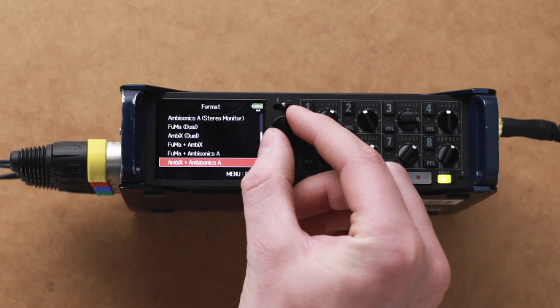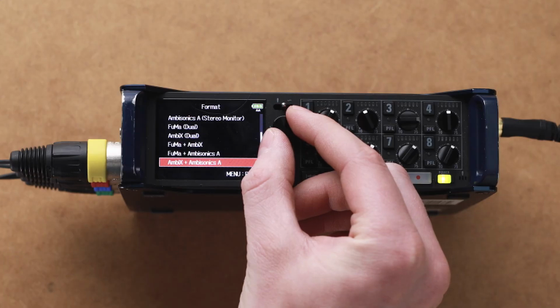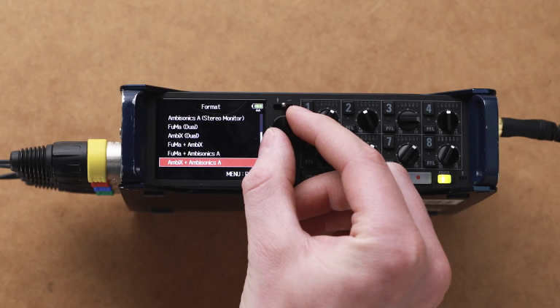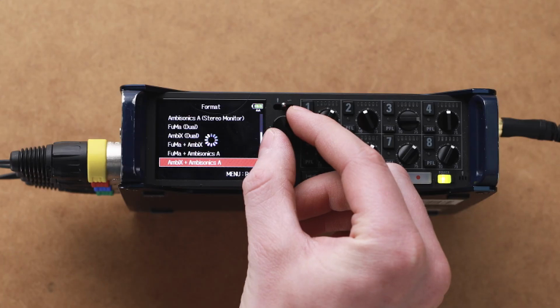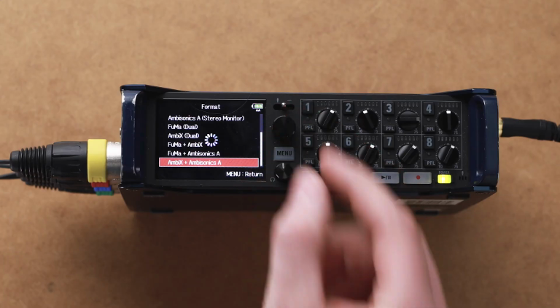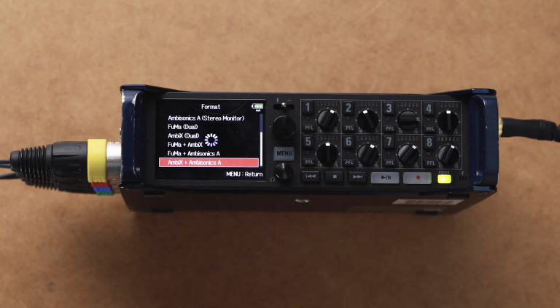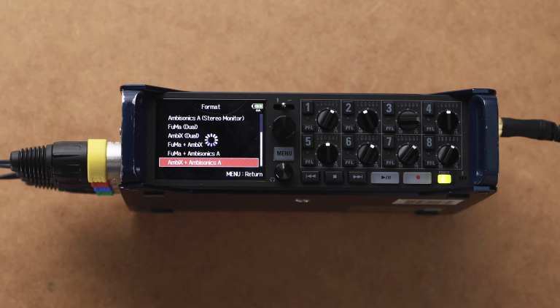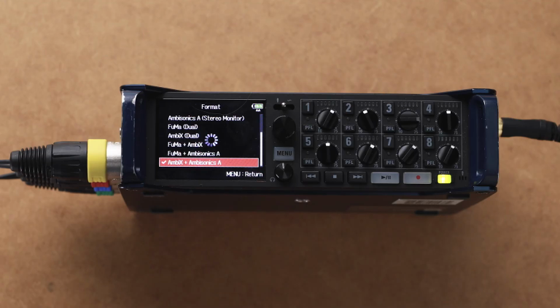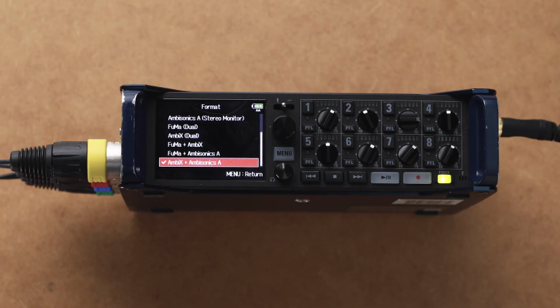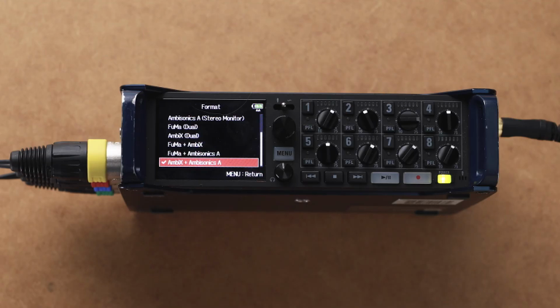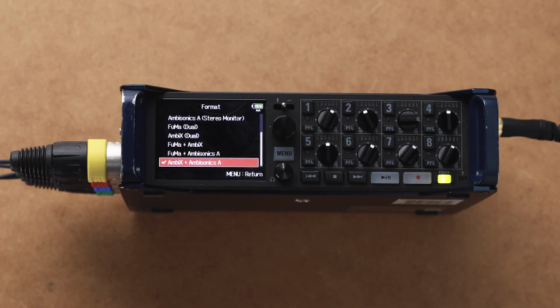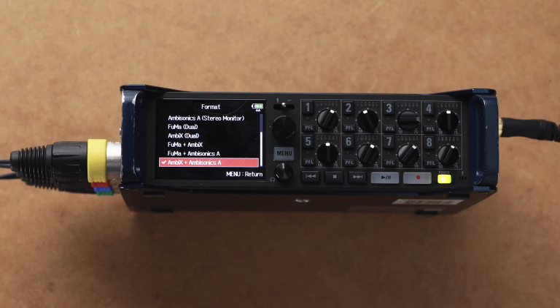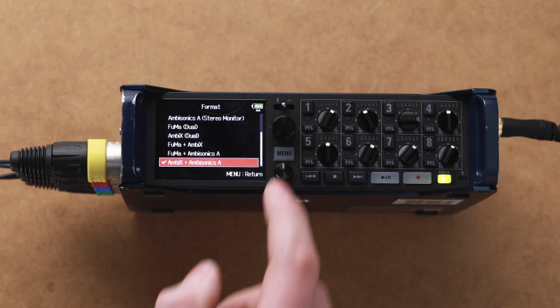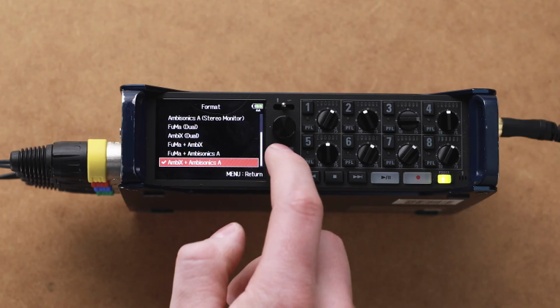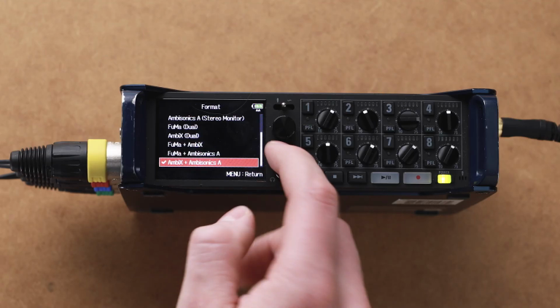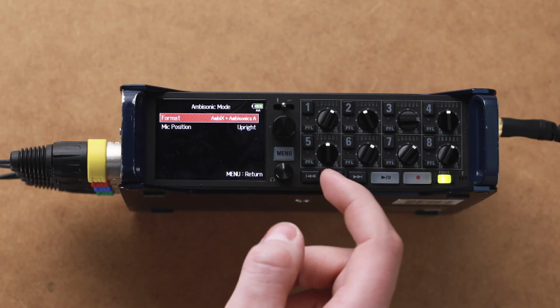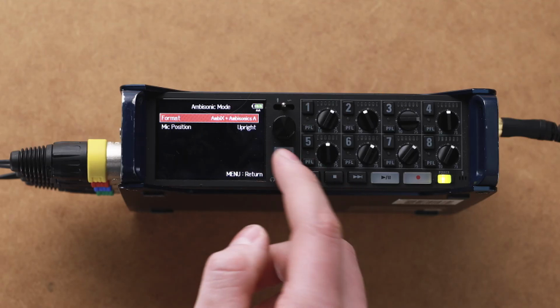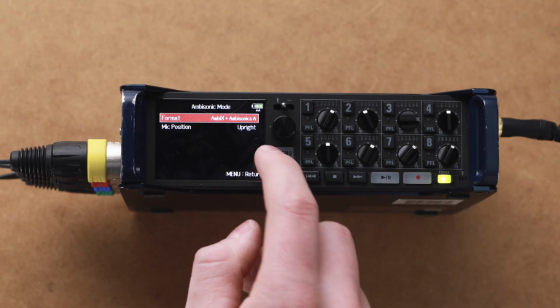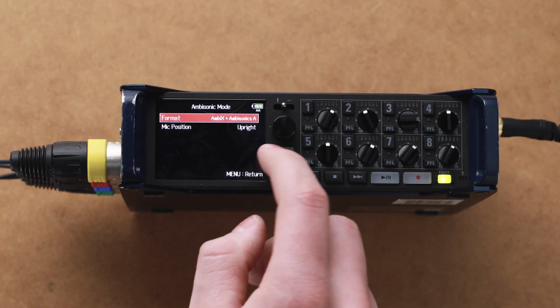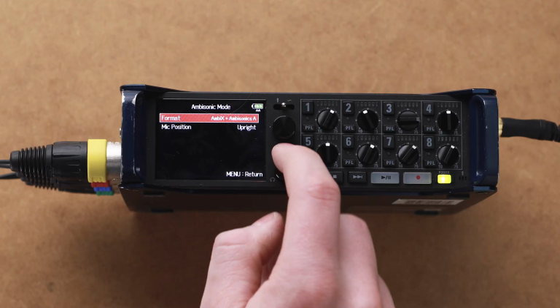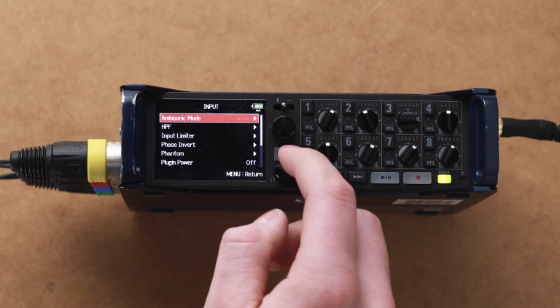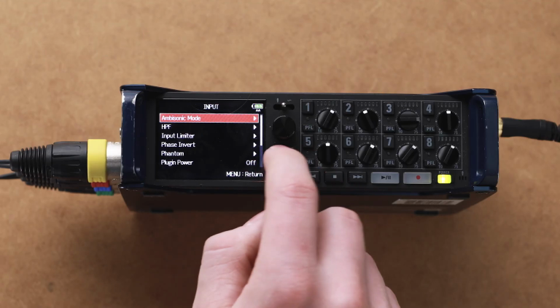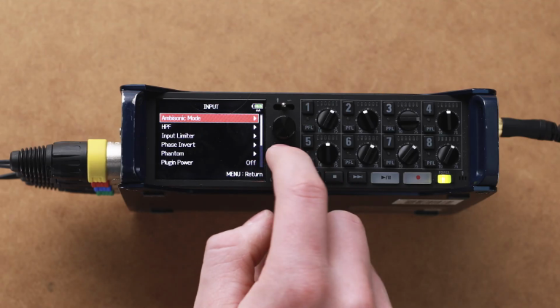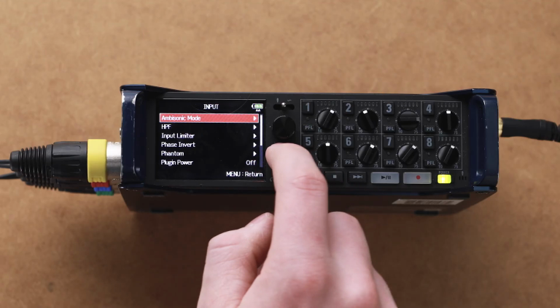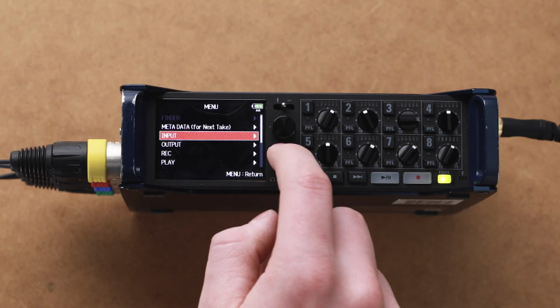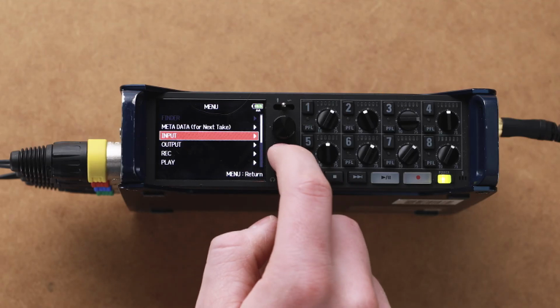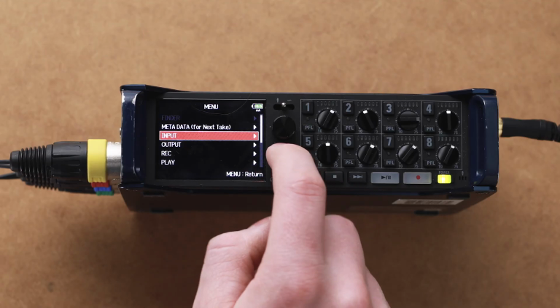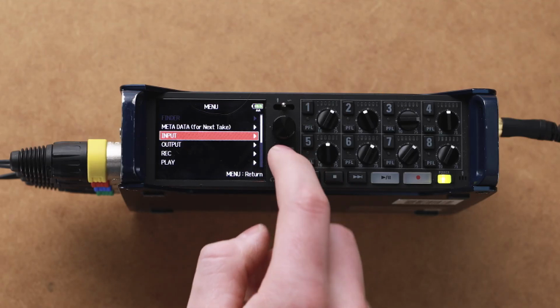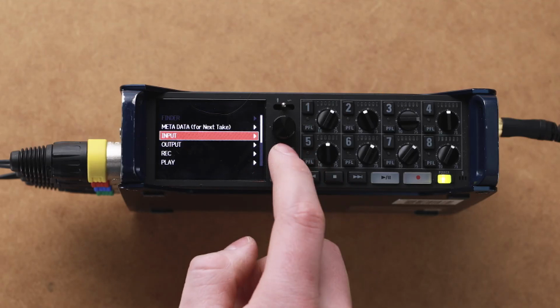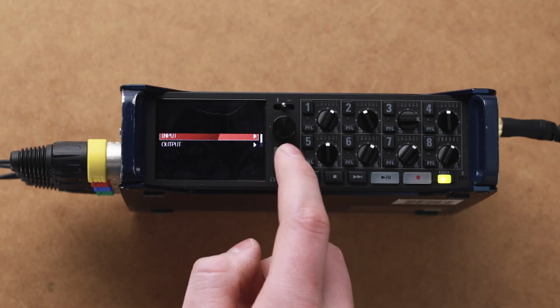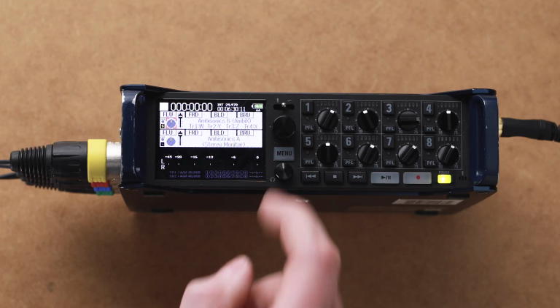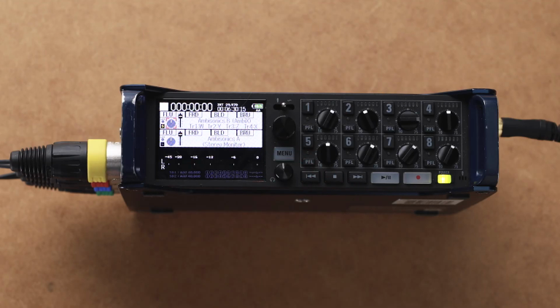Push in the jog wheel to set that mode, then hit the menu button a few times to back out to your digital meters.